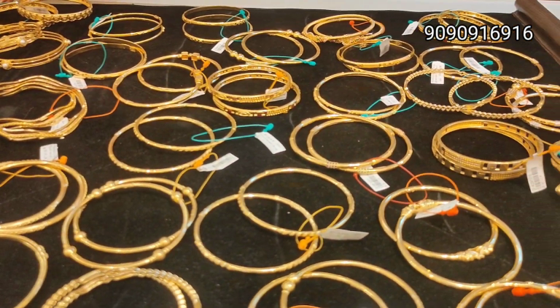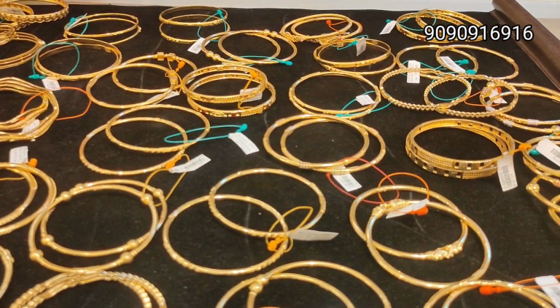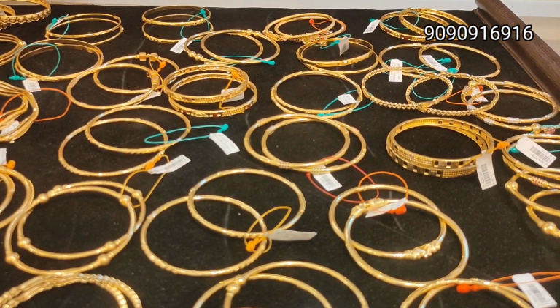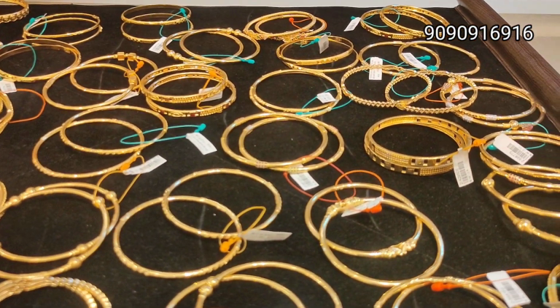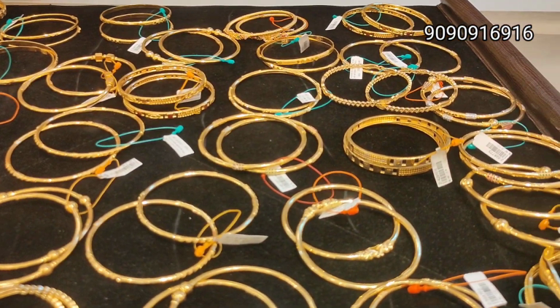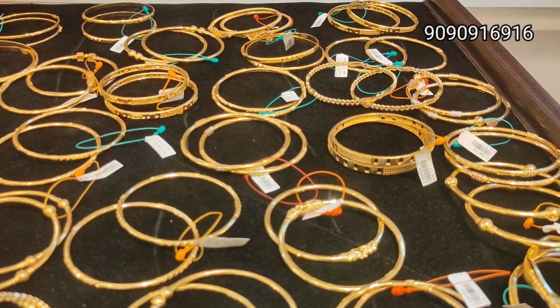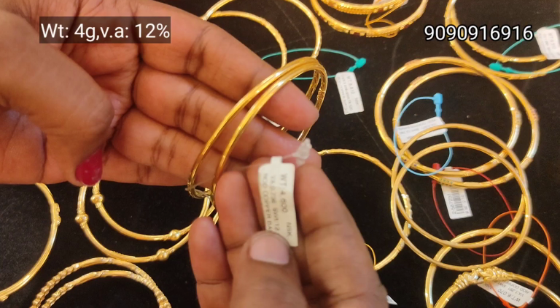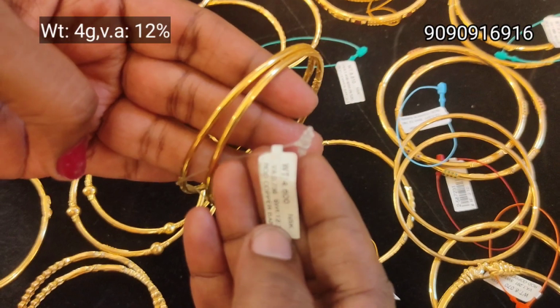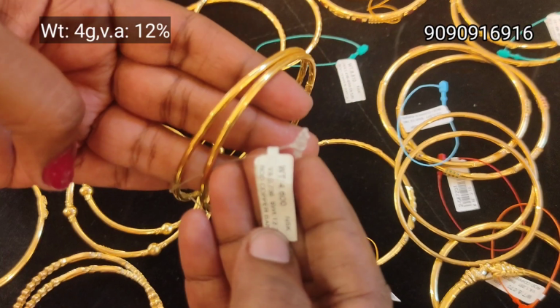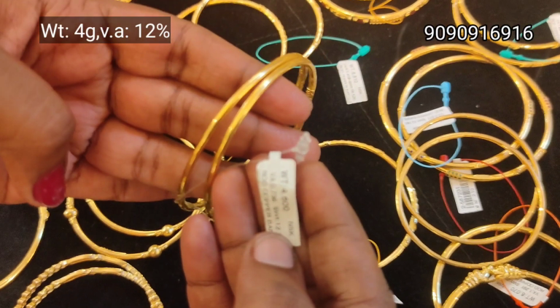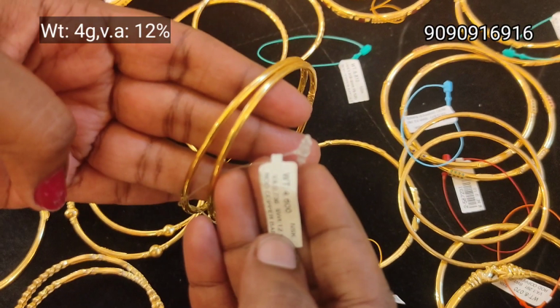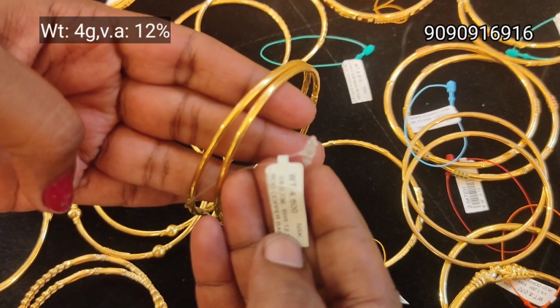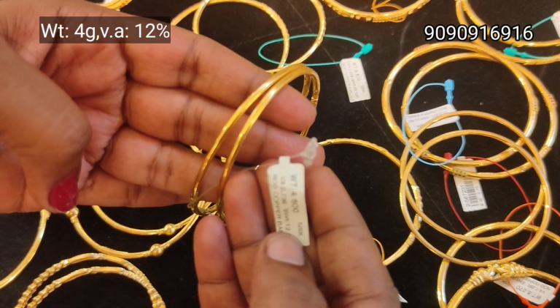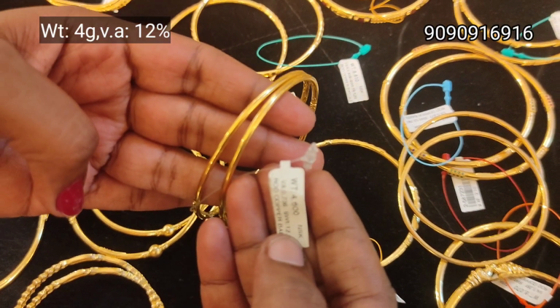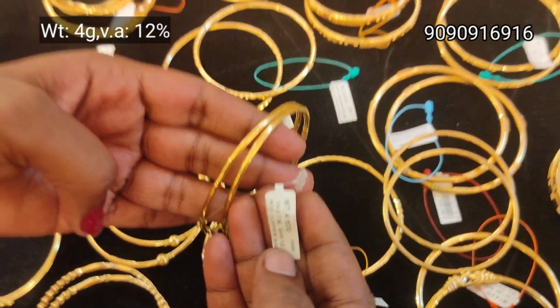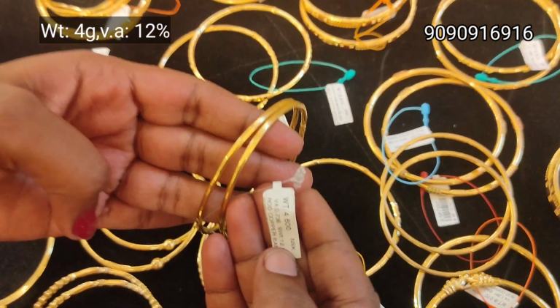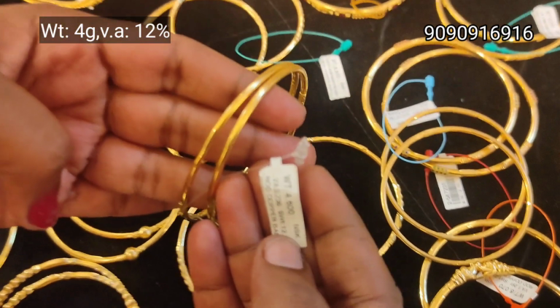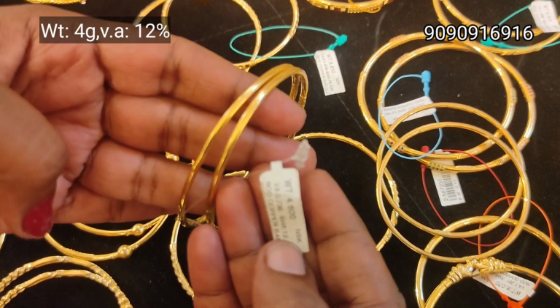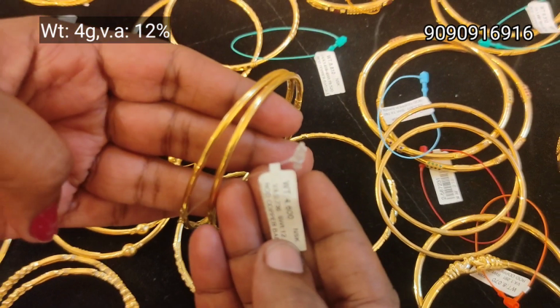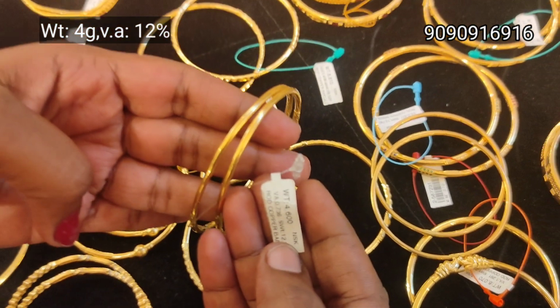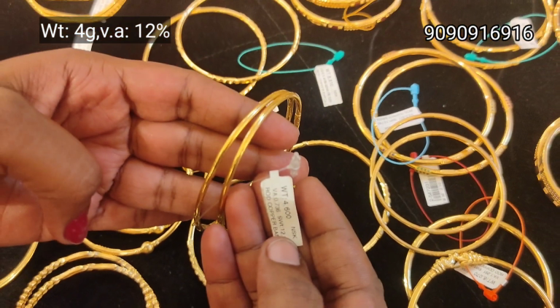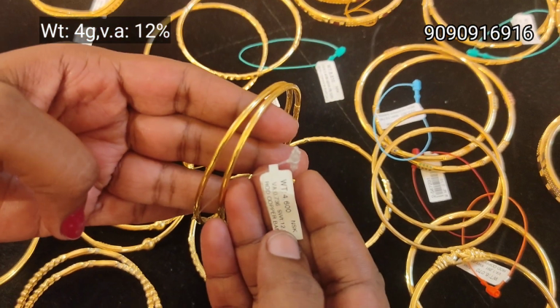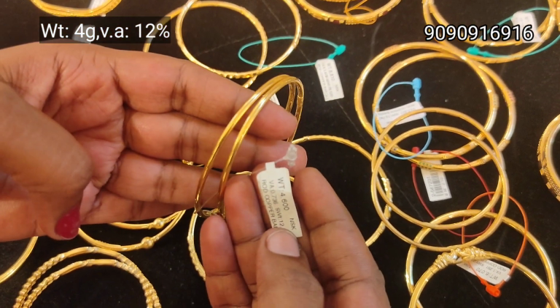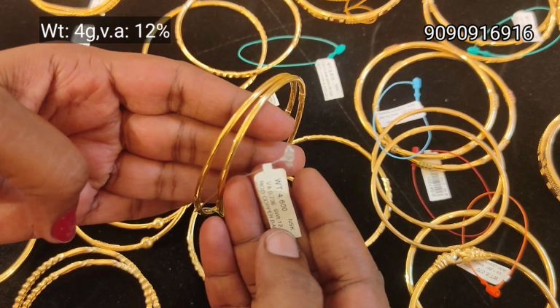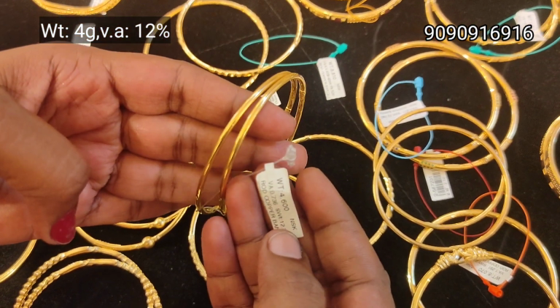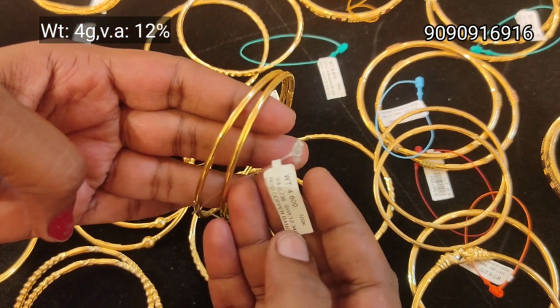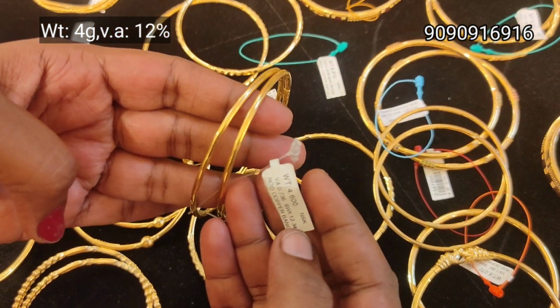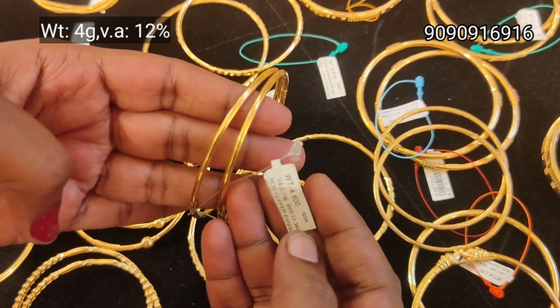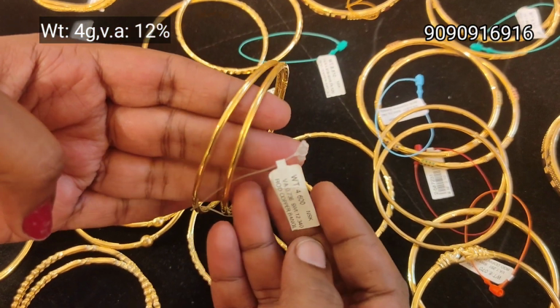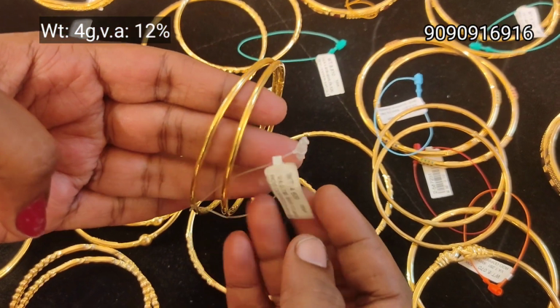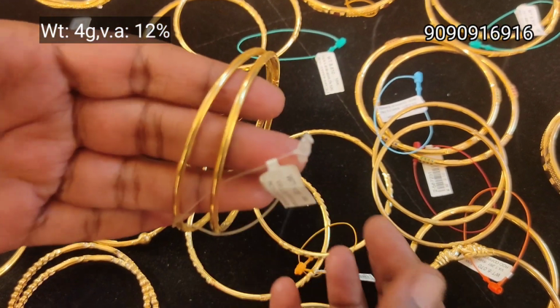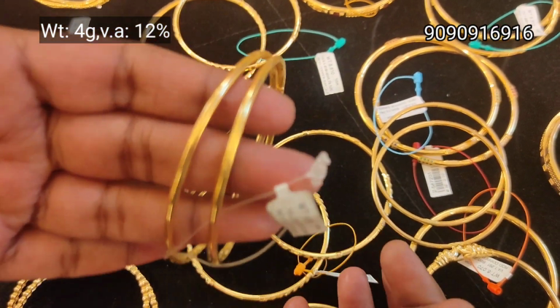Here, we can look at a single bangle. You can use copper as well.